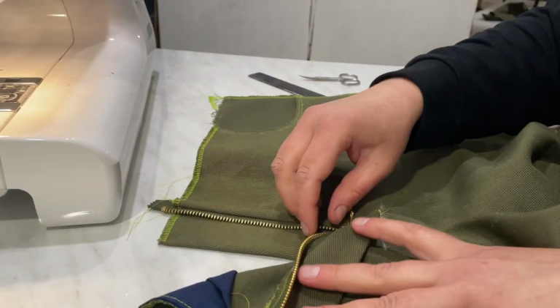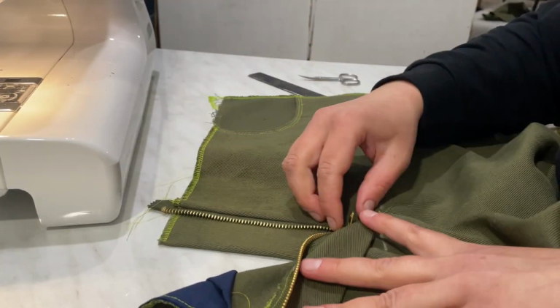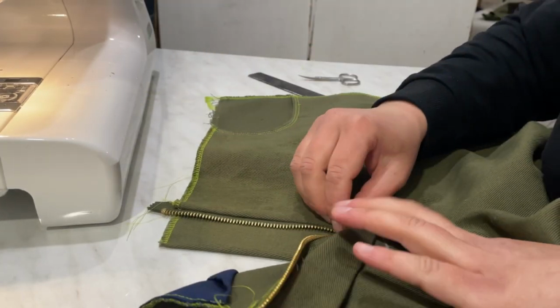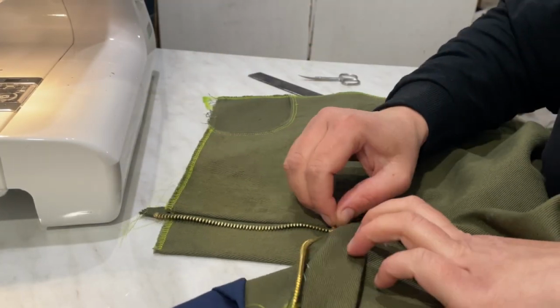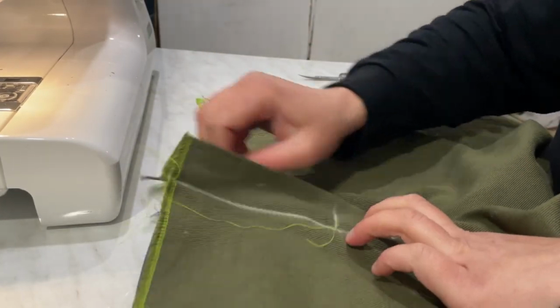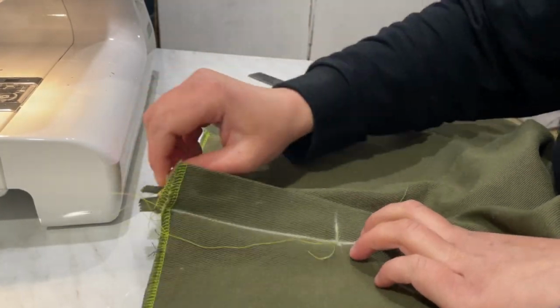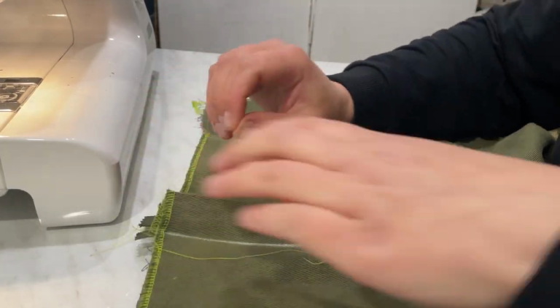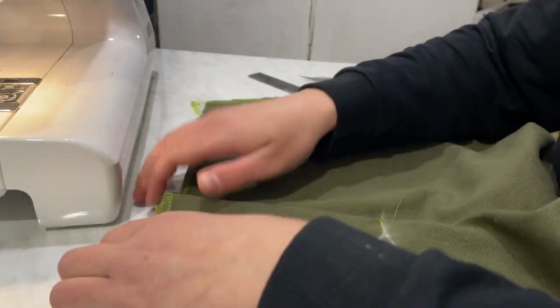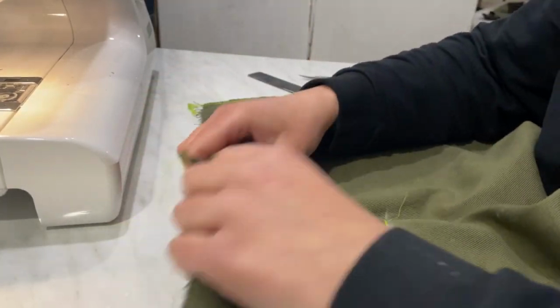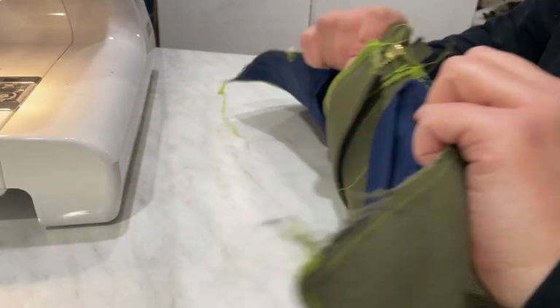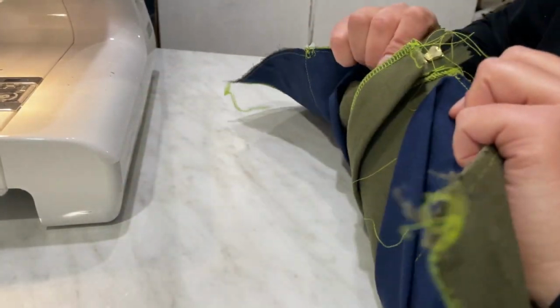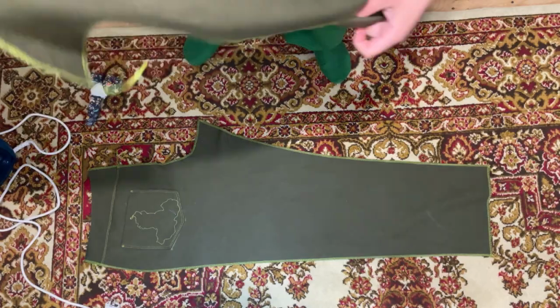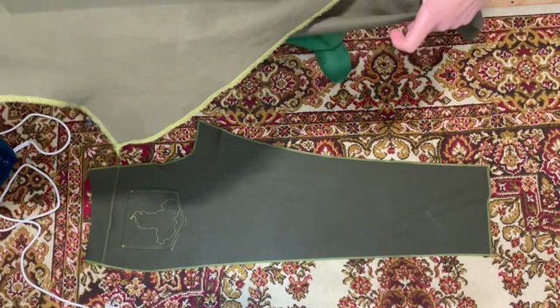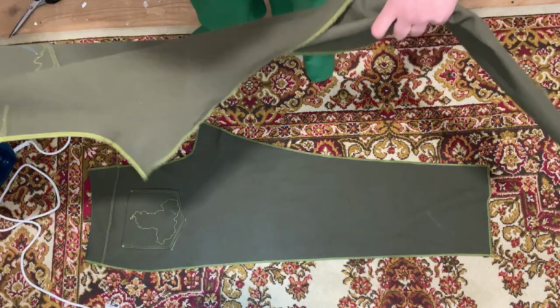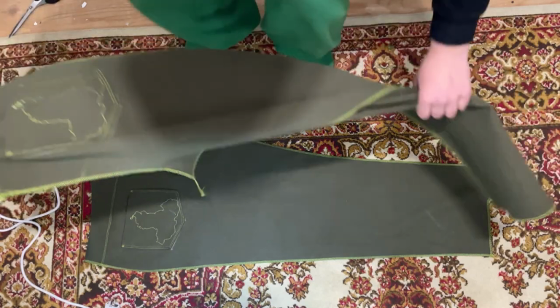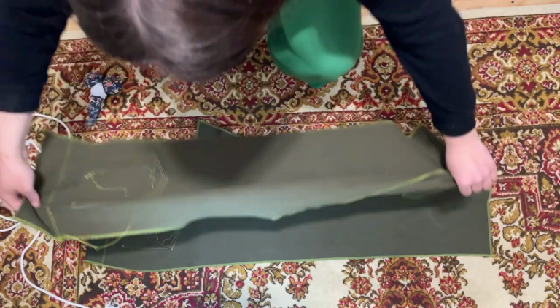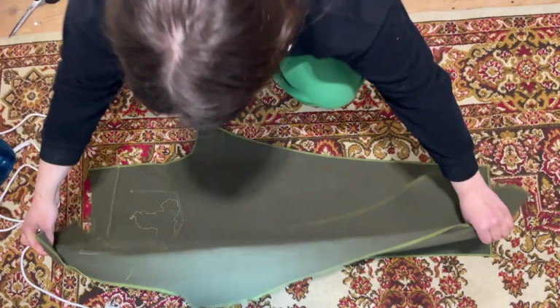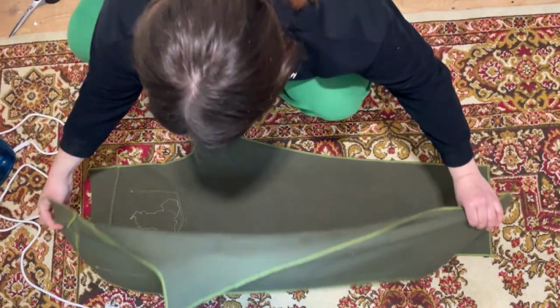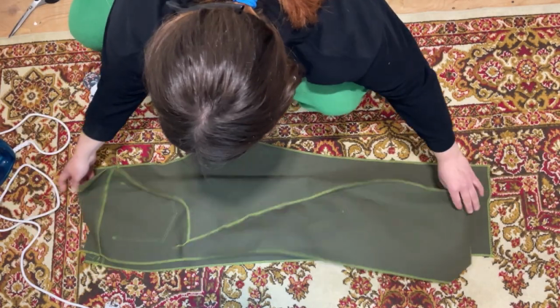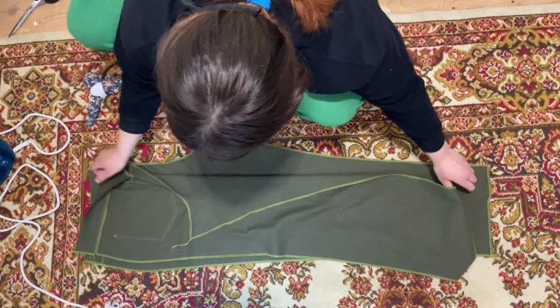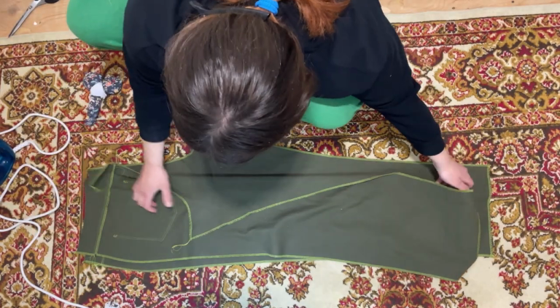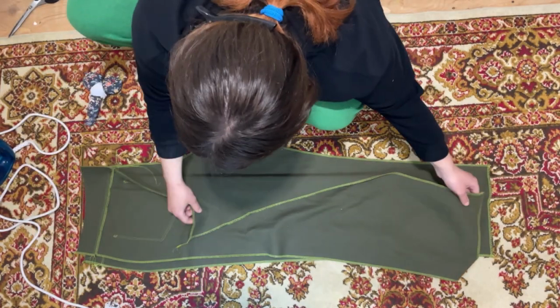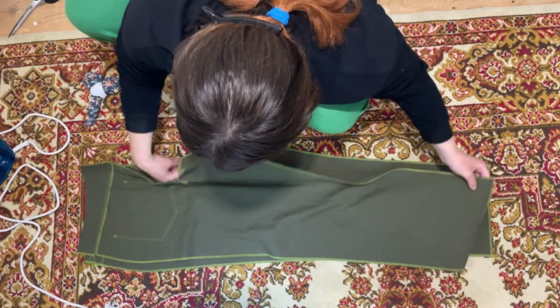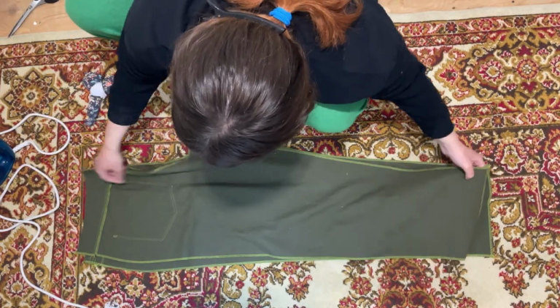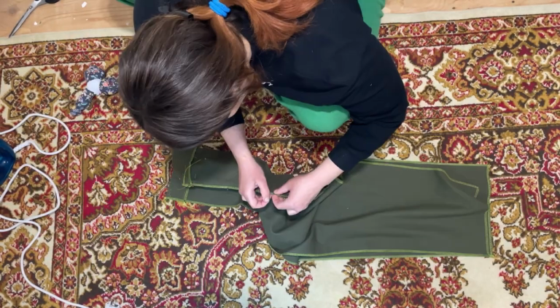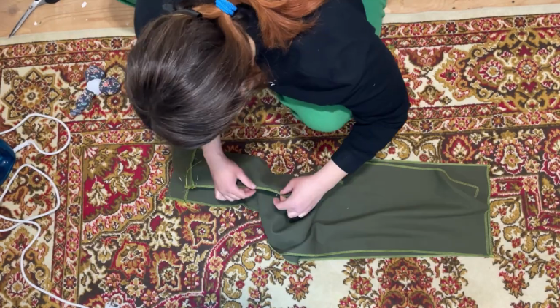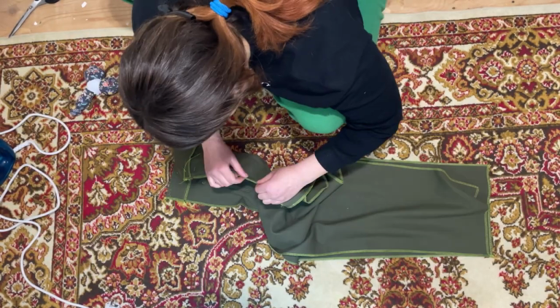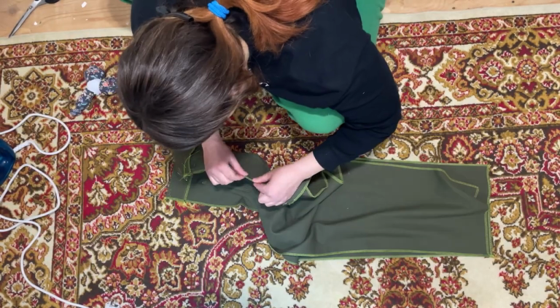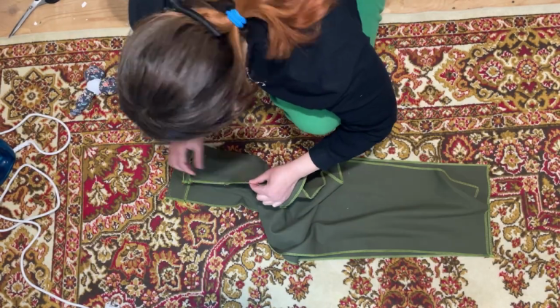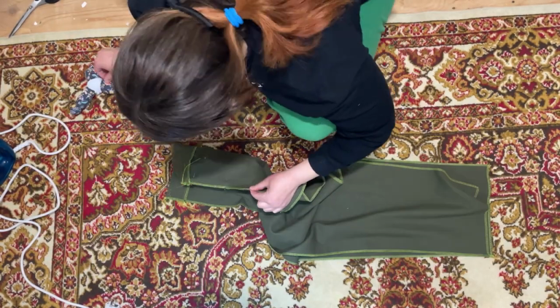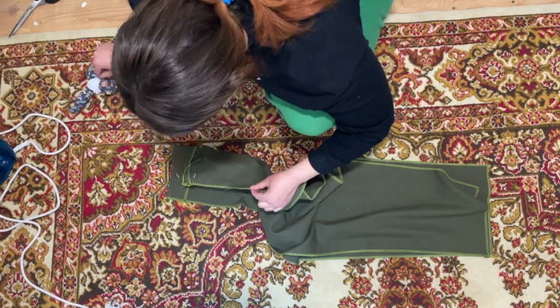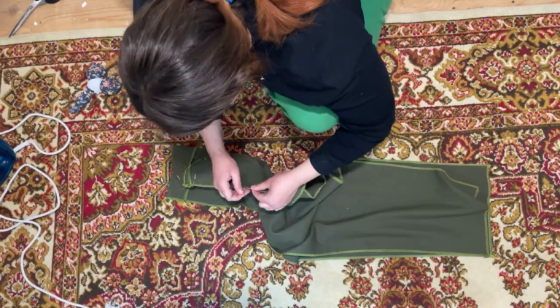Everything works fine. We connect the back halves with each other and pin the back seam.